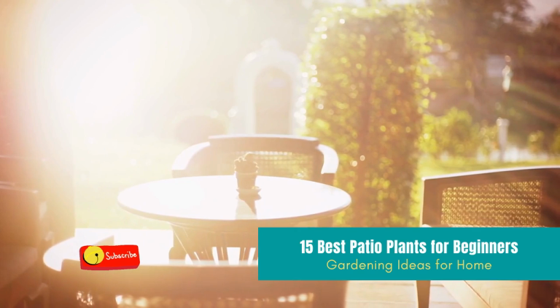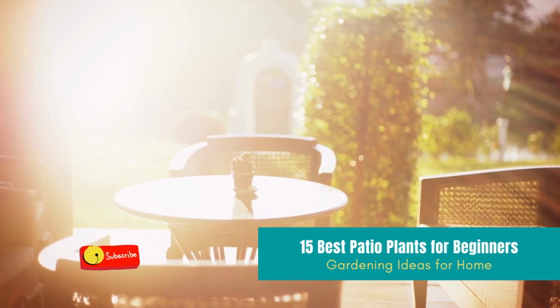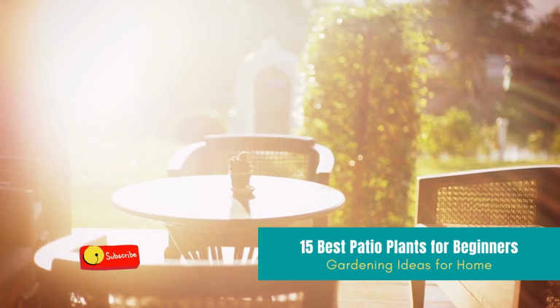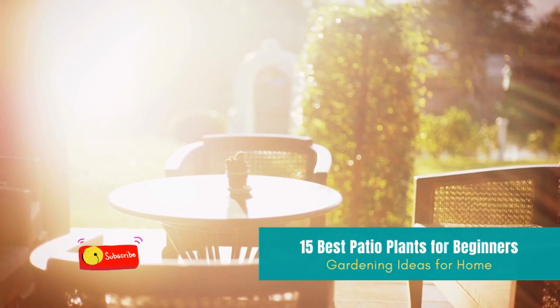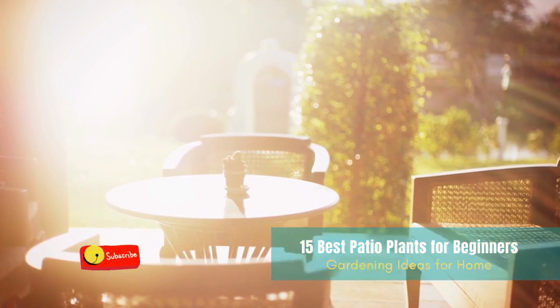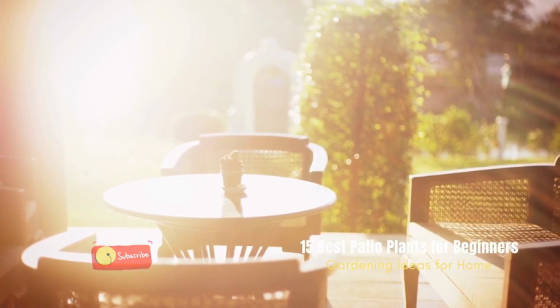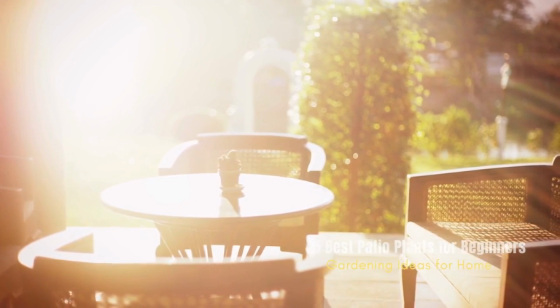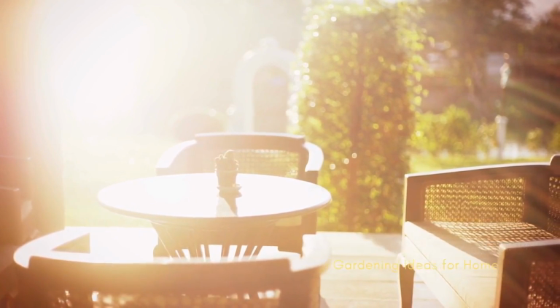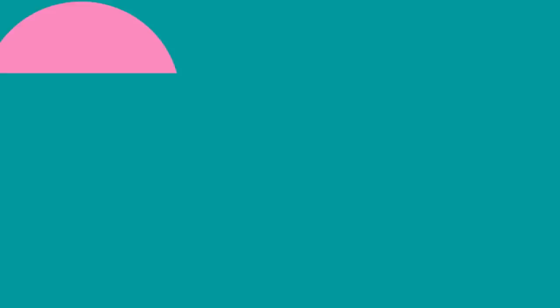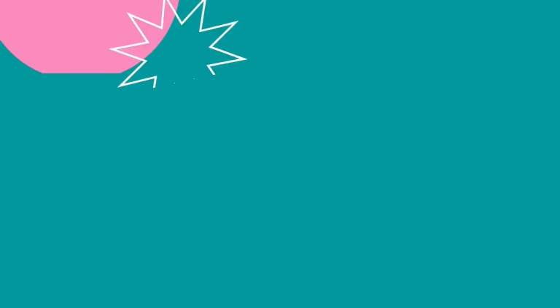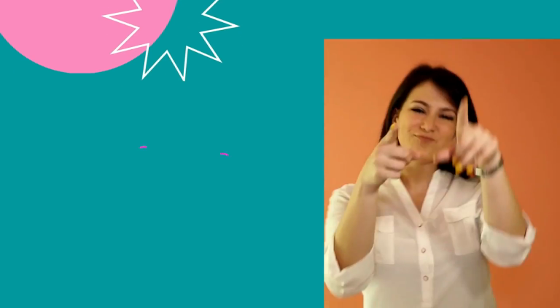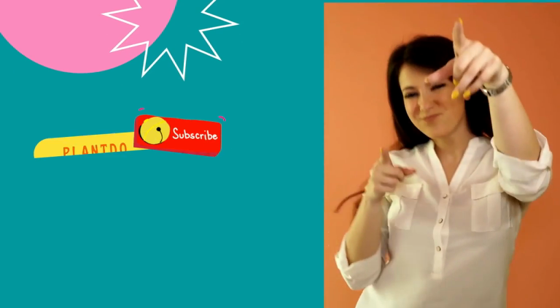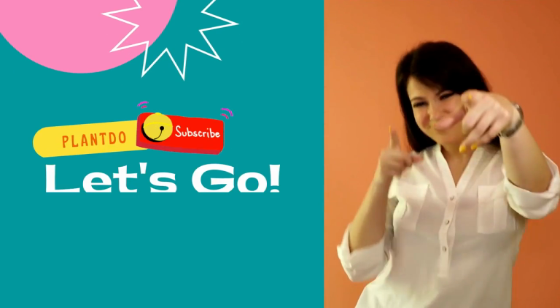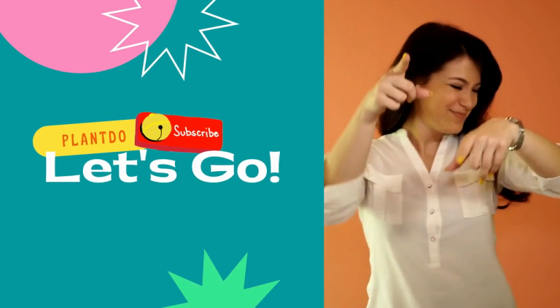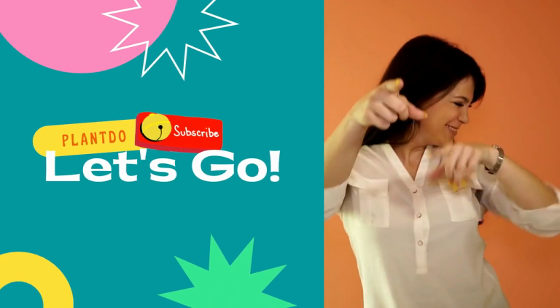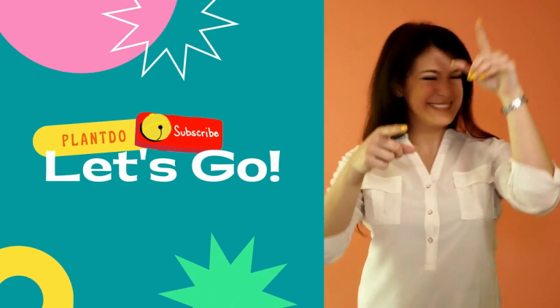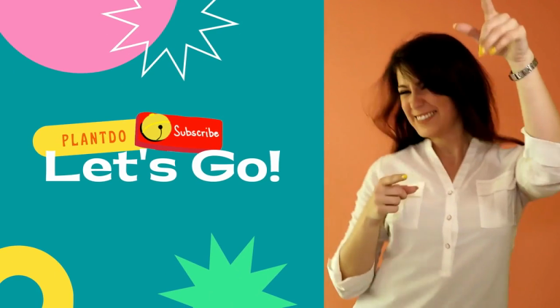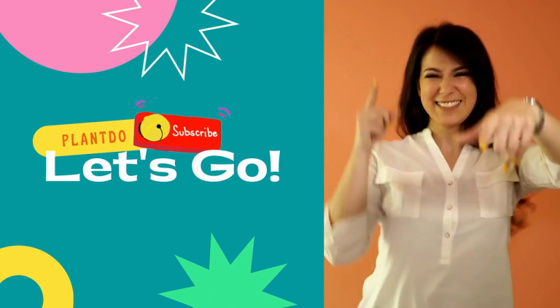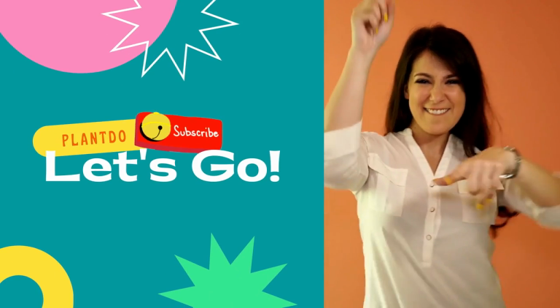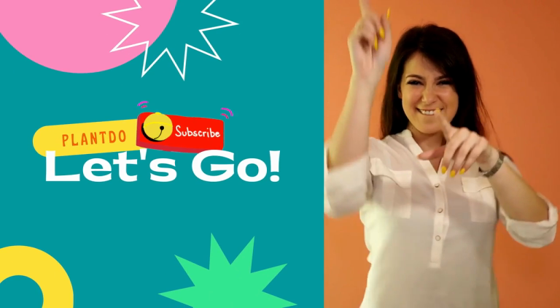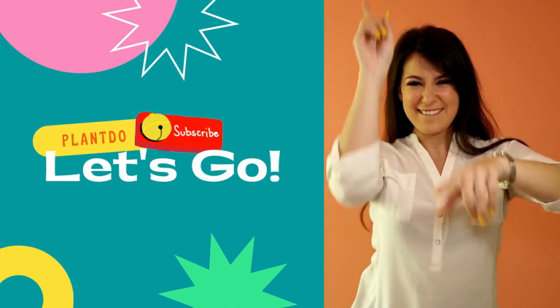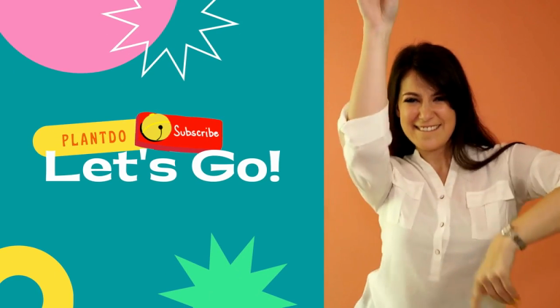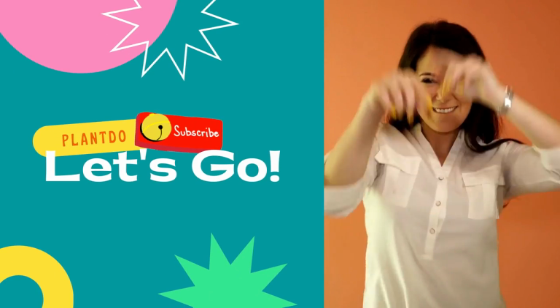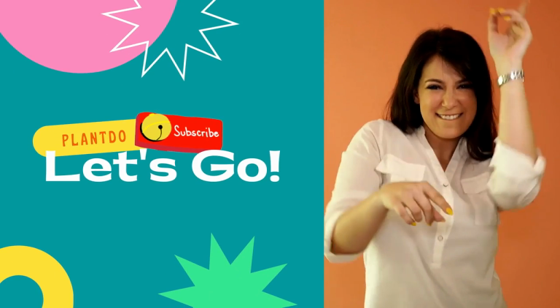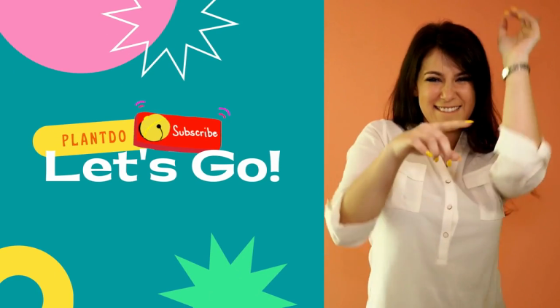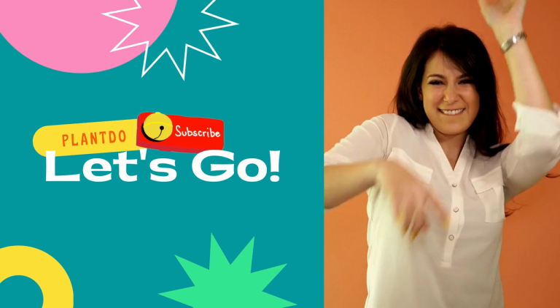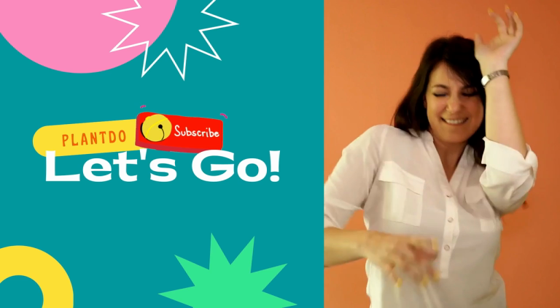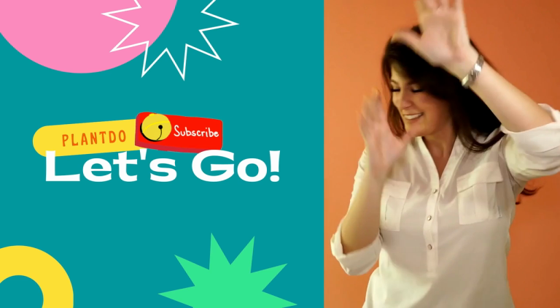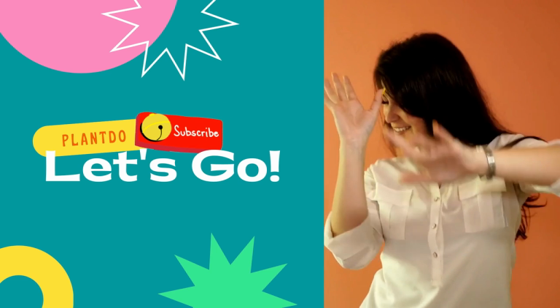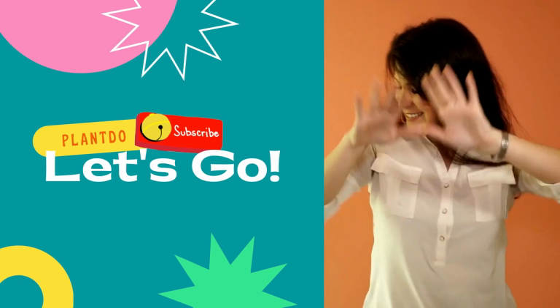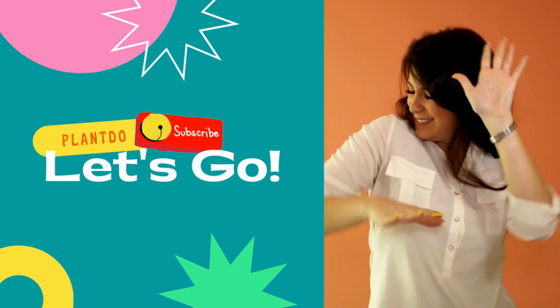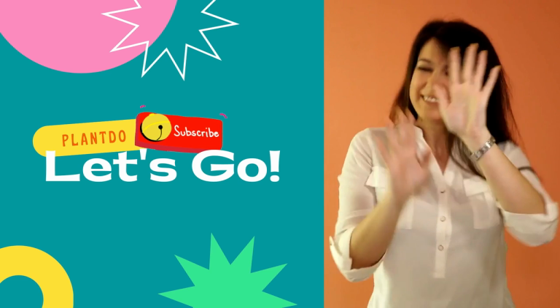Before going to the video, don't forget to like, share, and subscribe to support my channel. Let's go to the video.